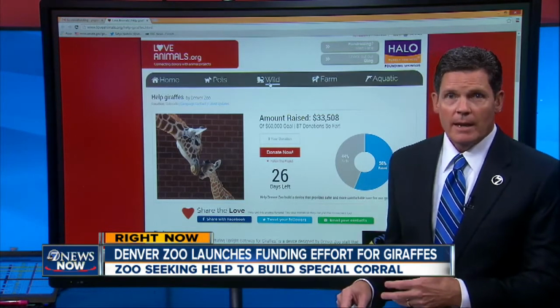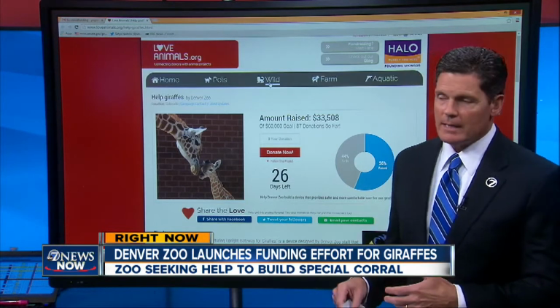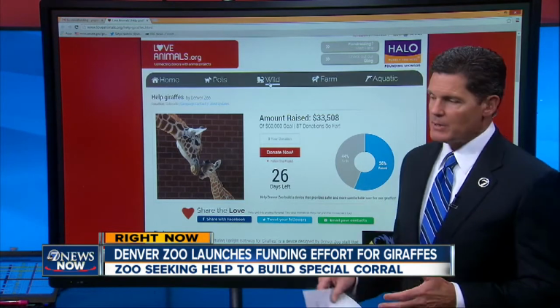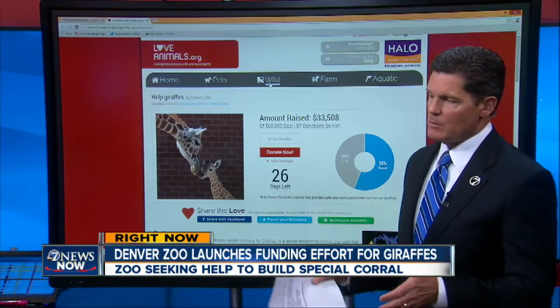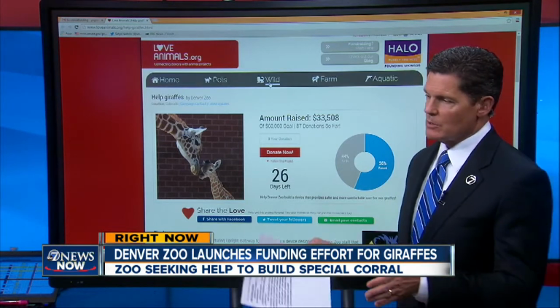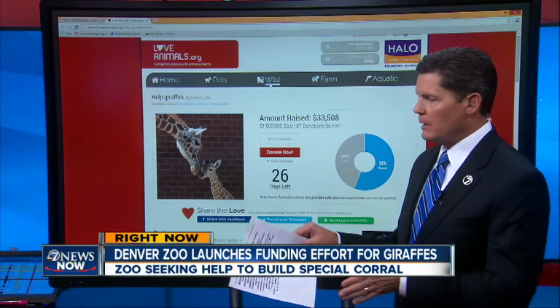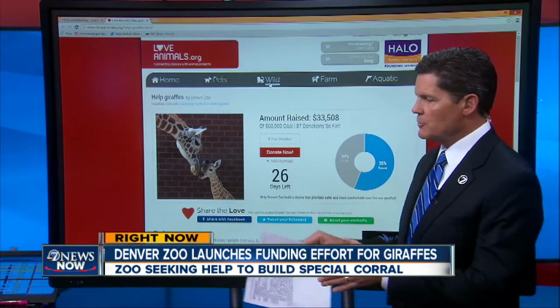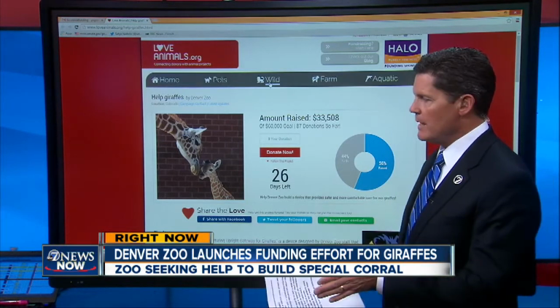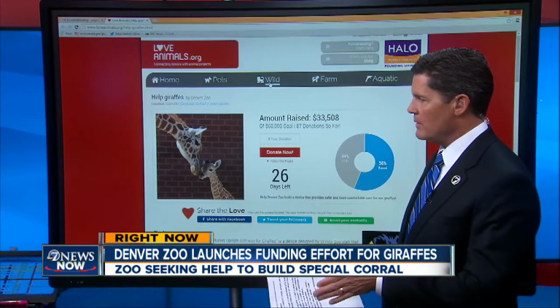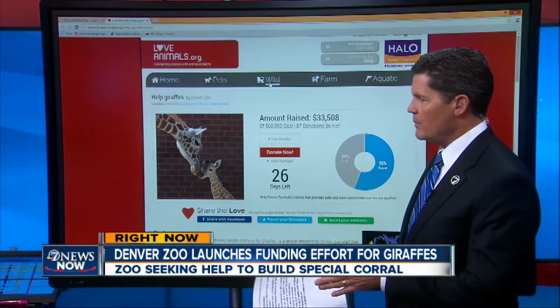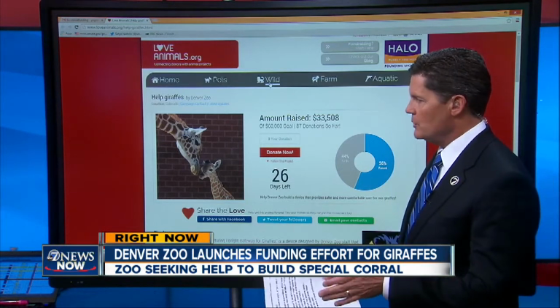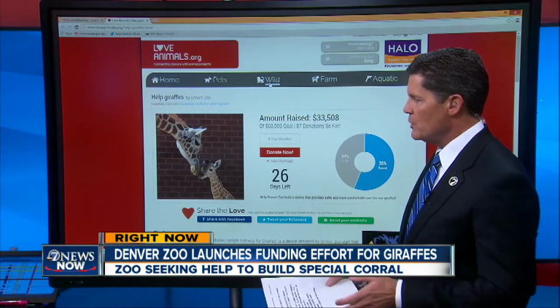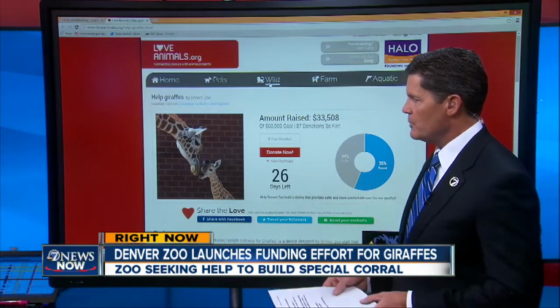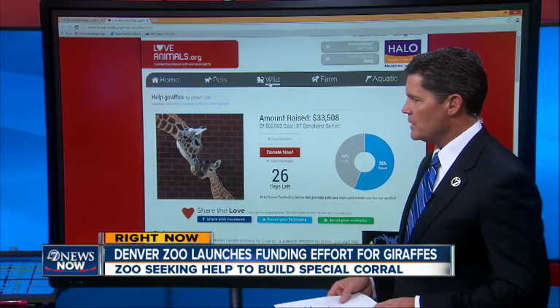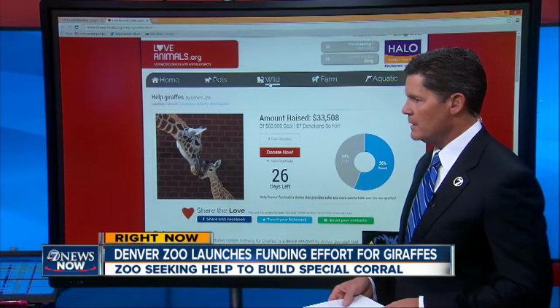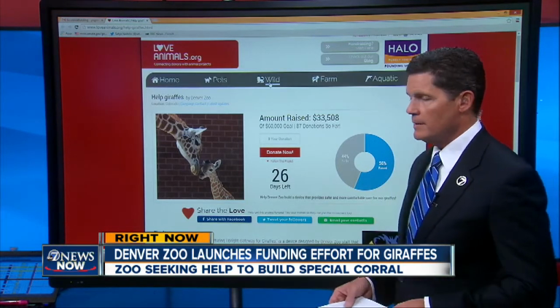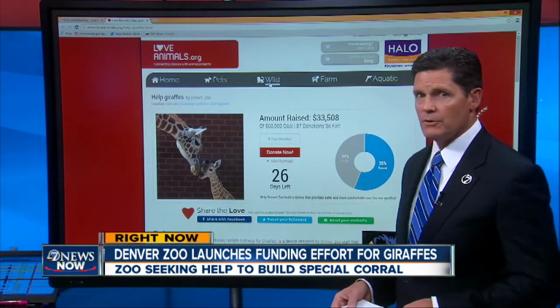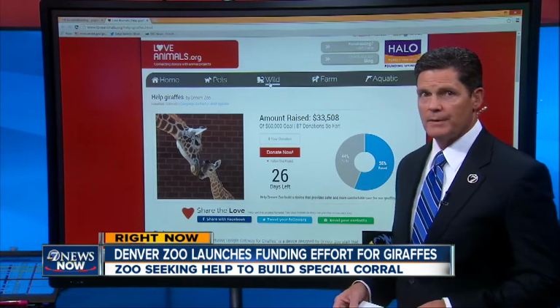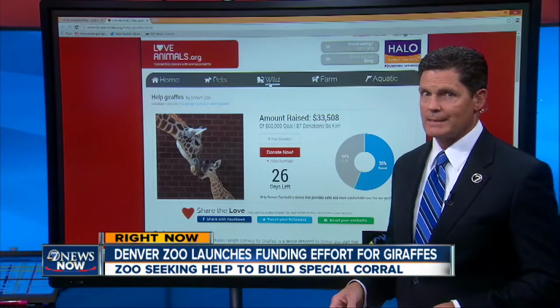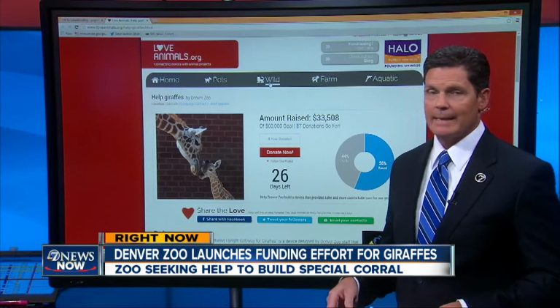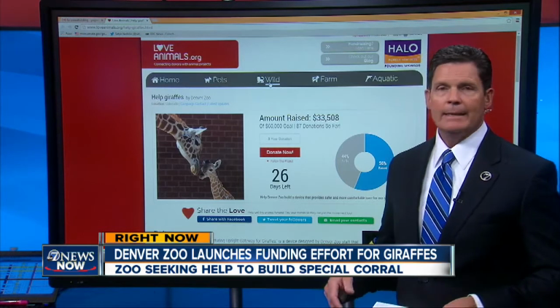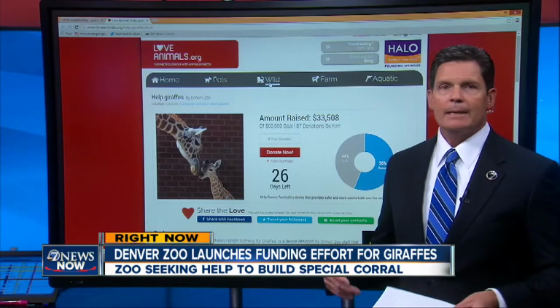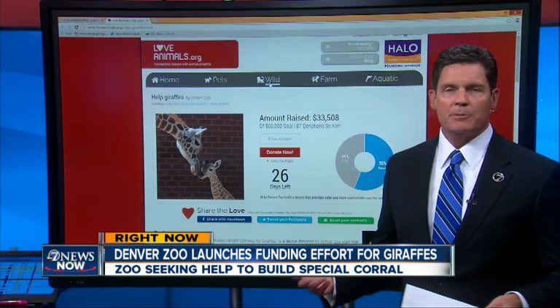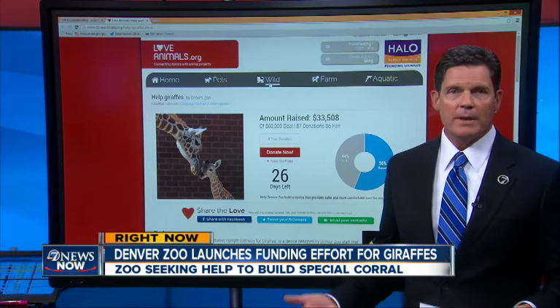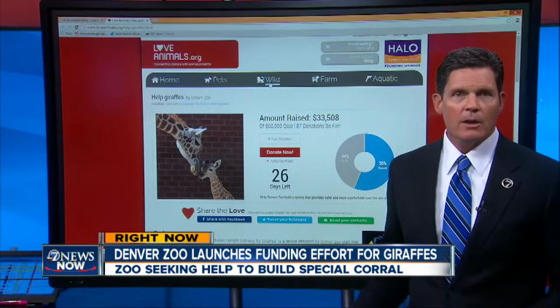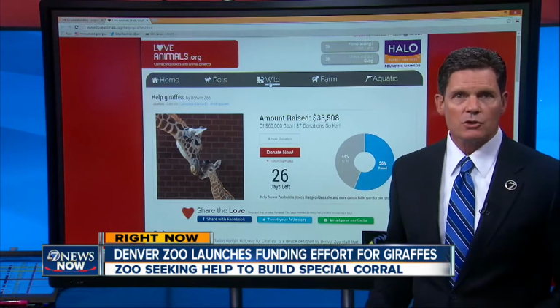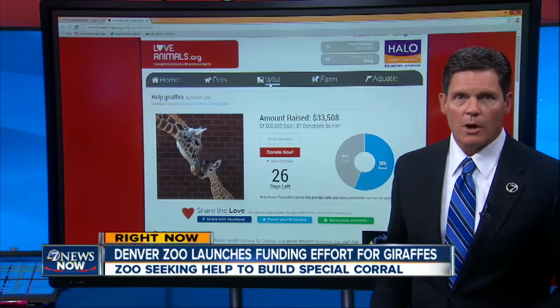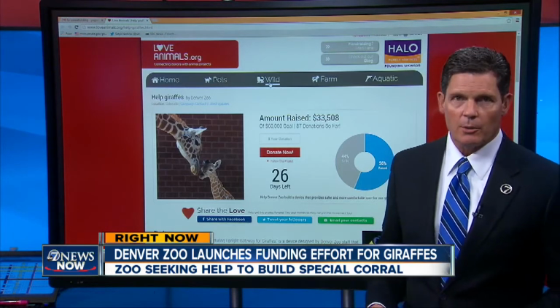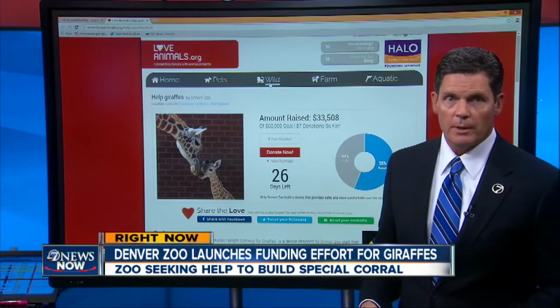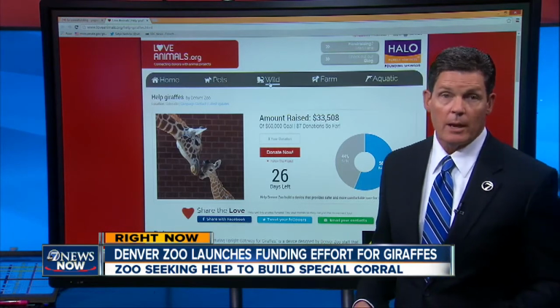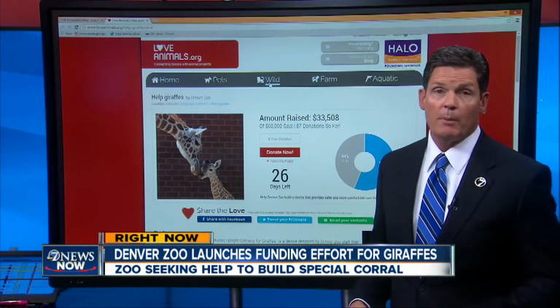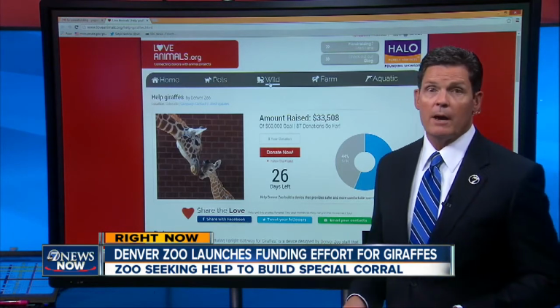It keeps animals a little closer together, so zookeepers can get in there and do things like clip their nails, draw their blood, and help them out.